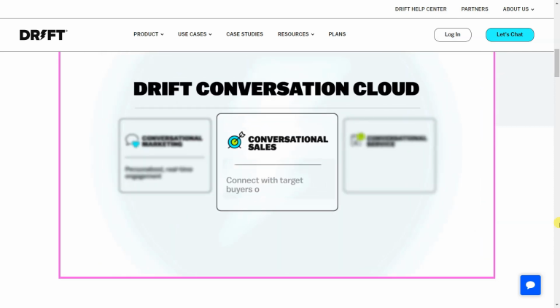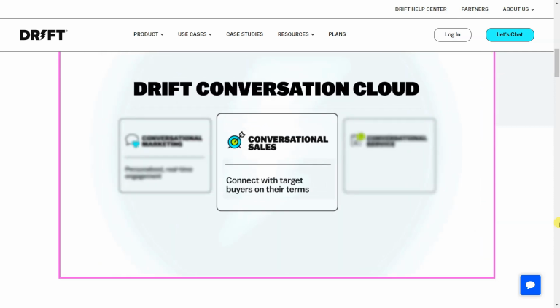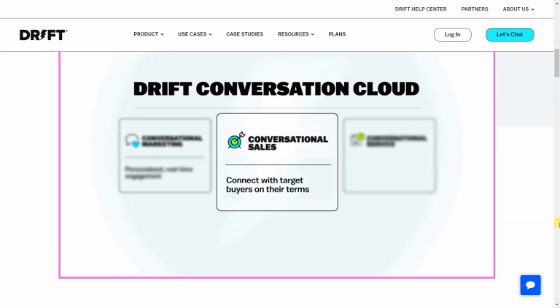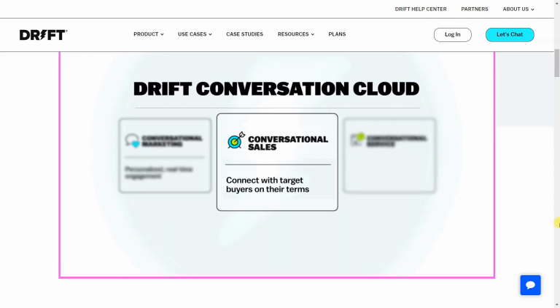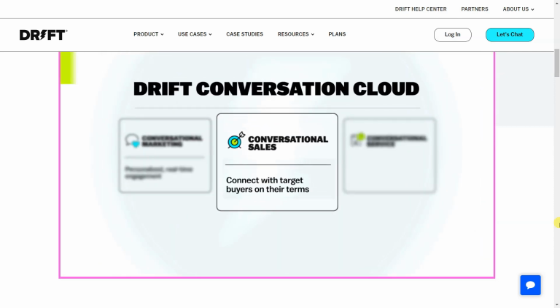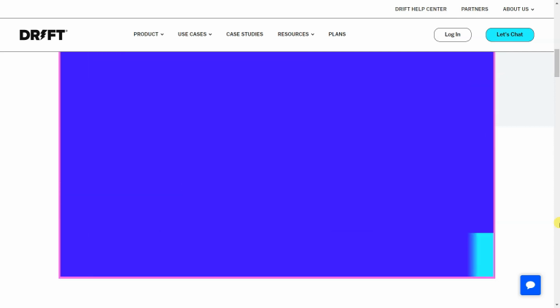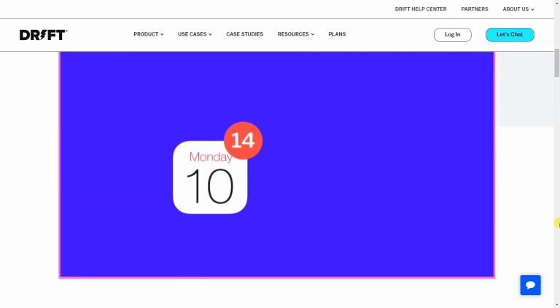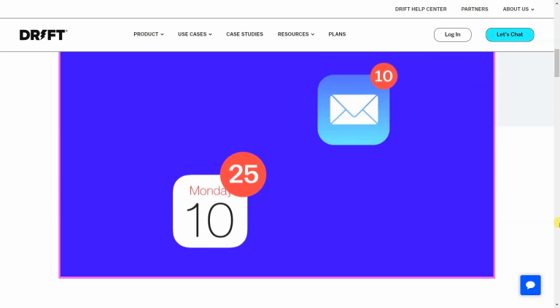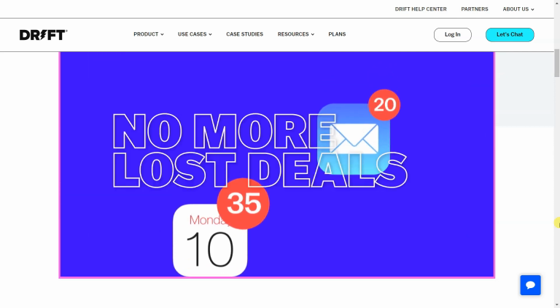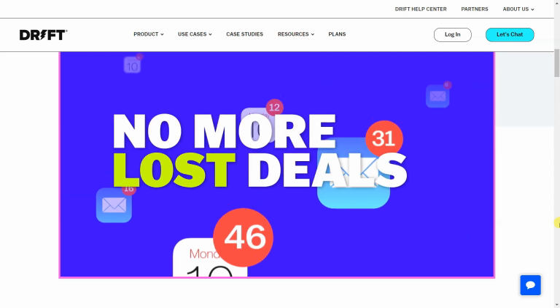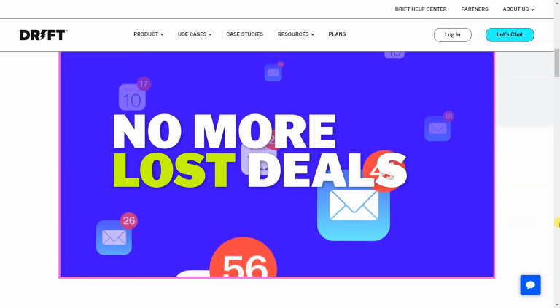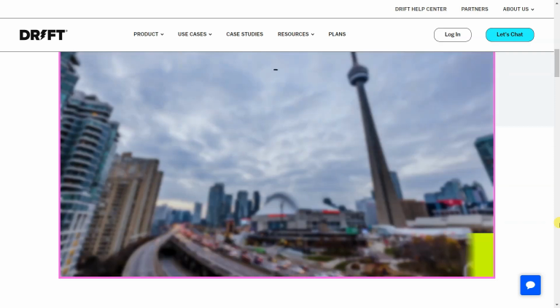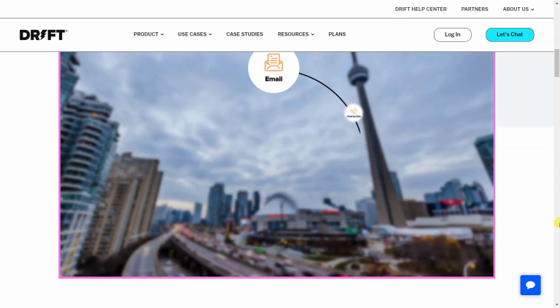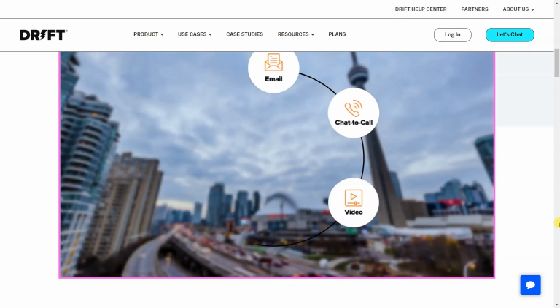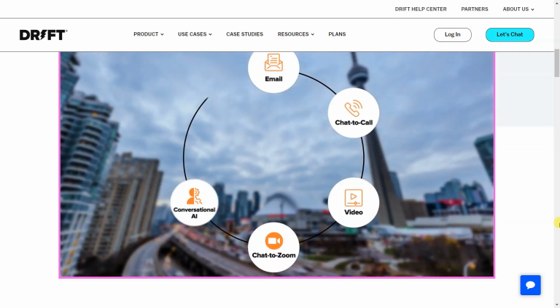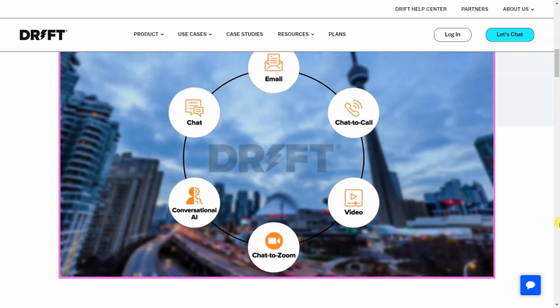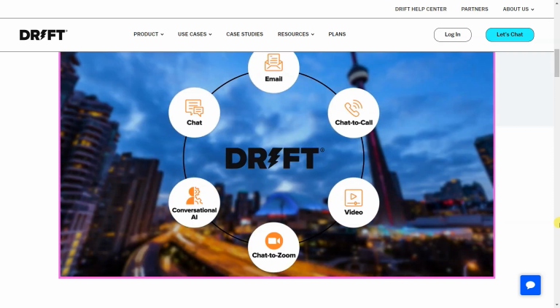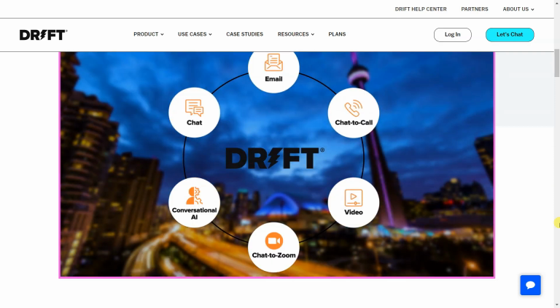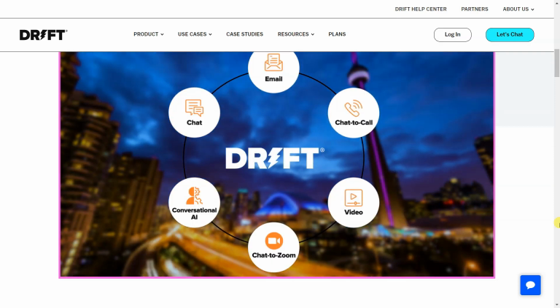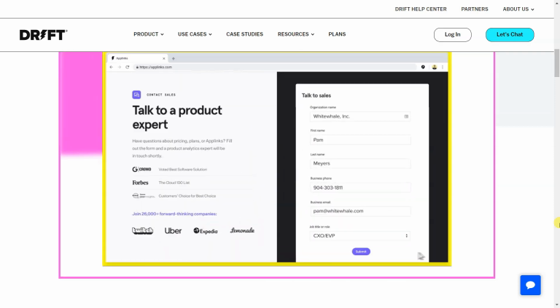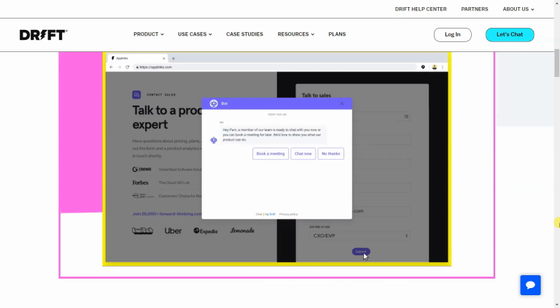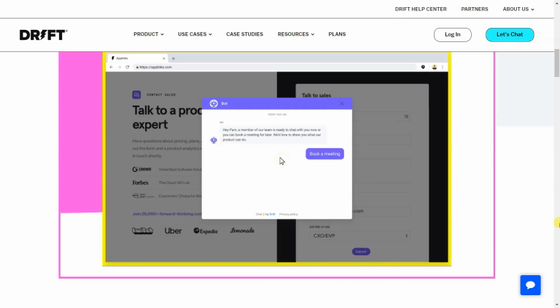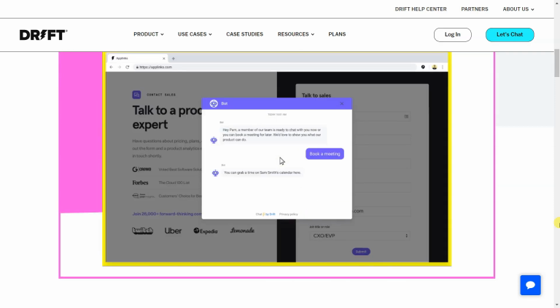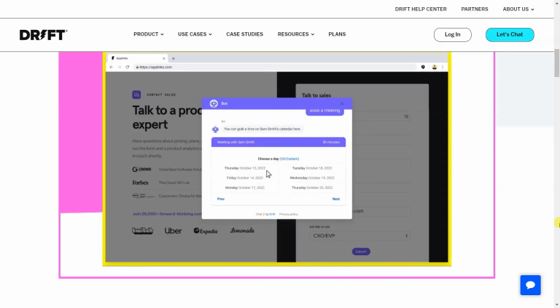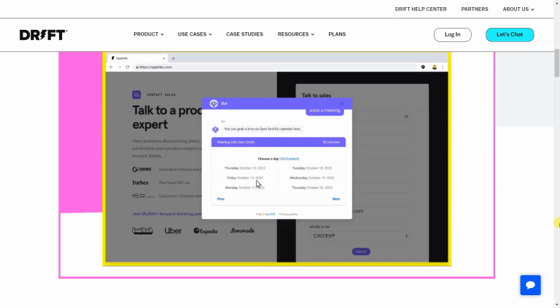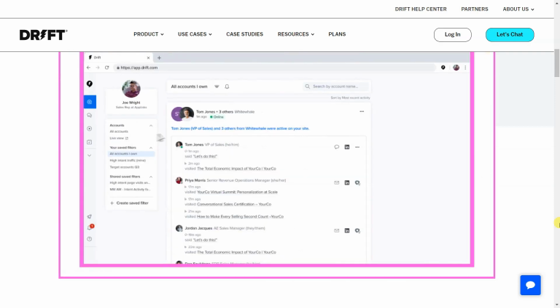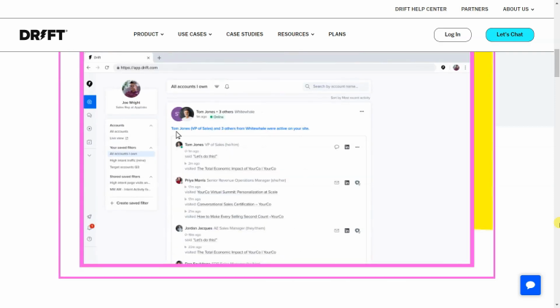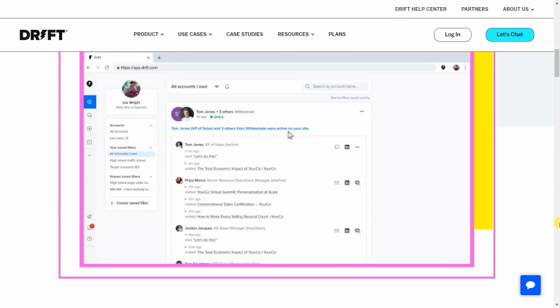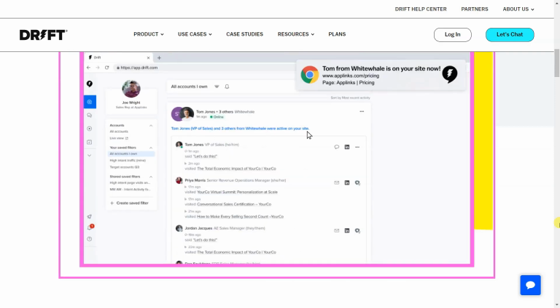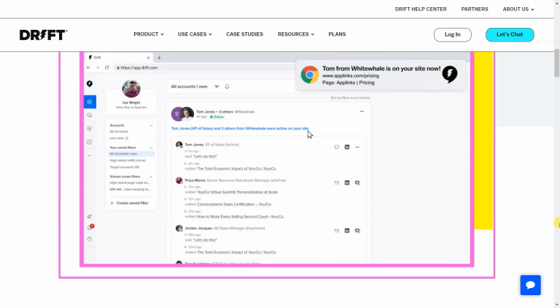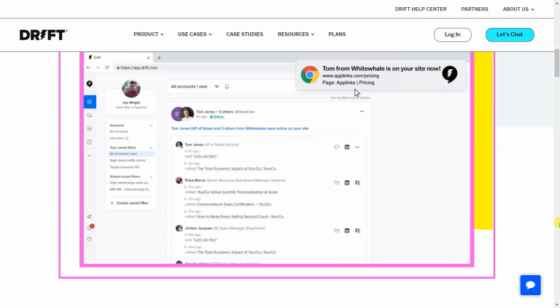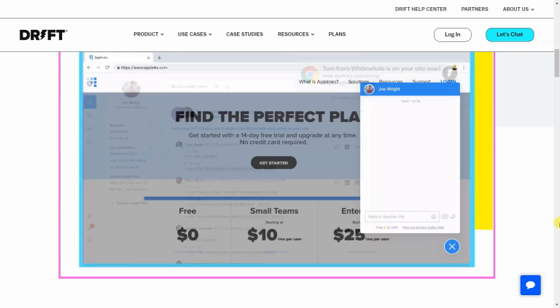Drift costs from $1.40 per month plus $1.20 per additional seat as needed, and they offer a free trial.